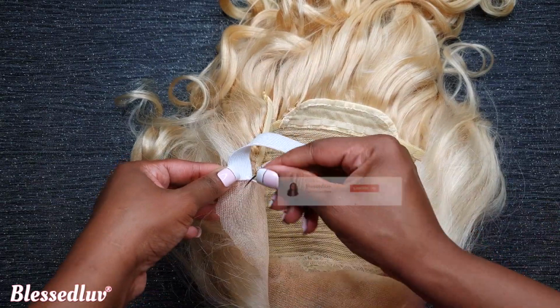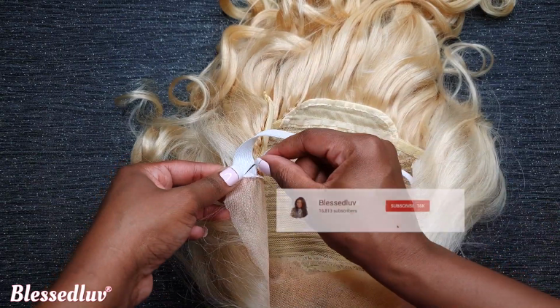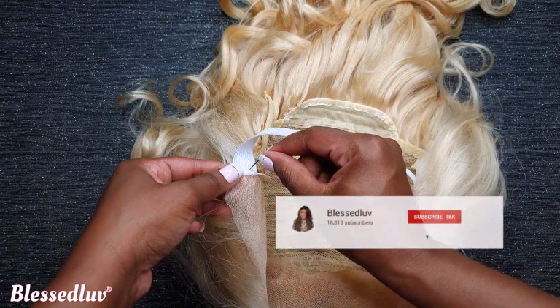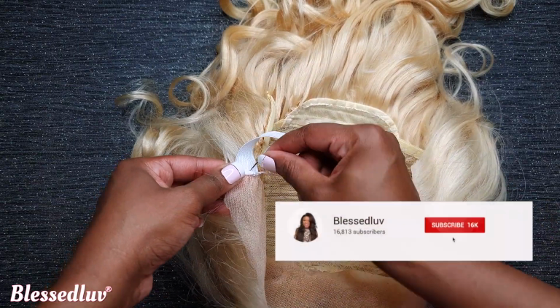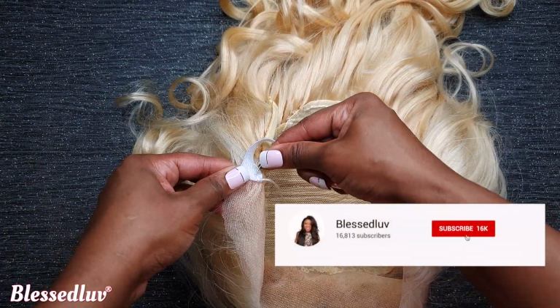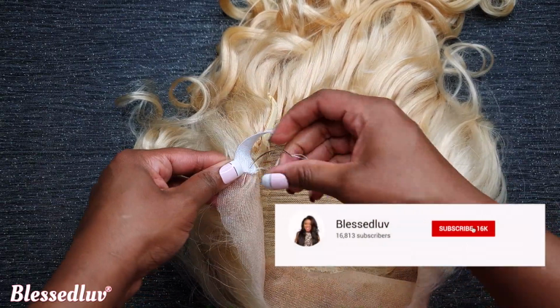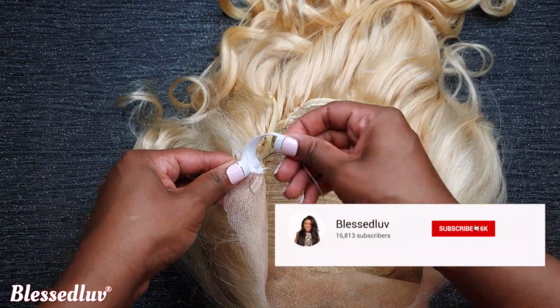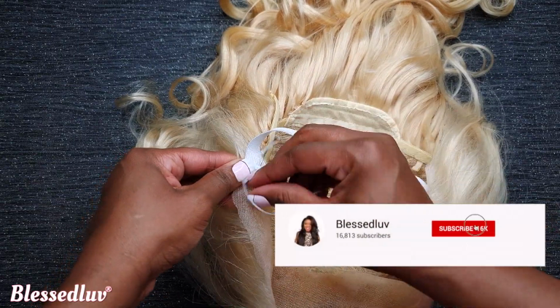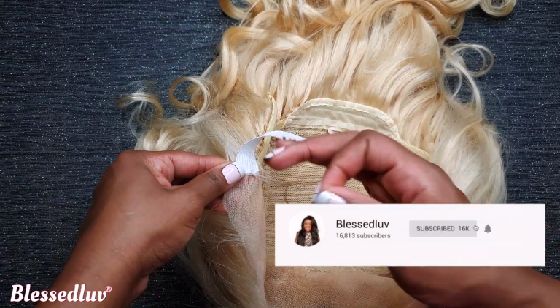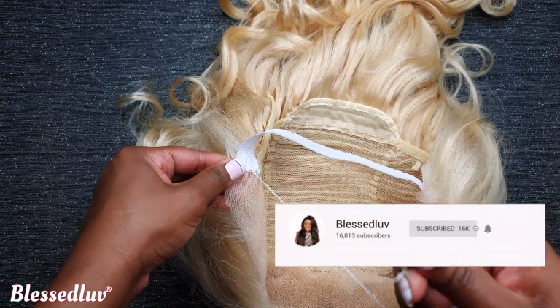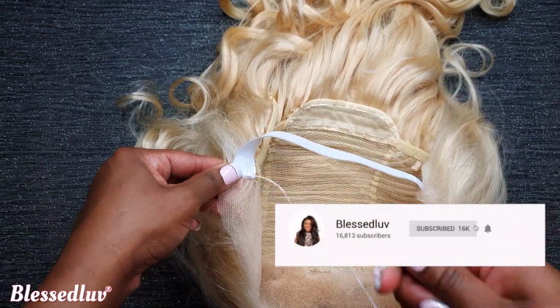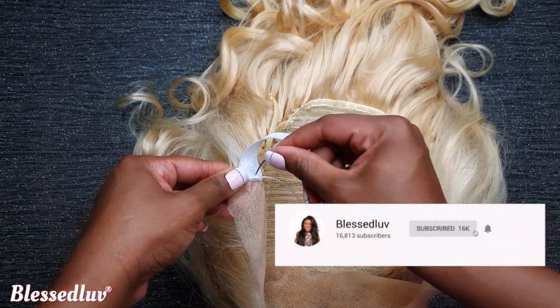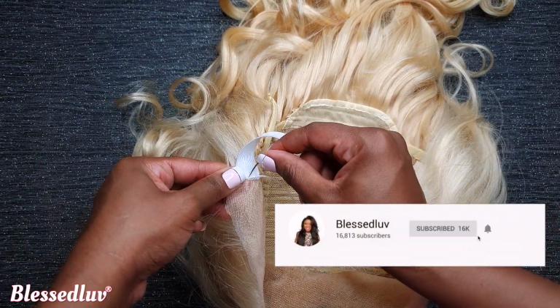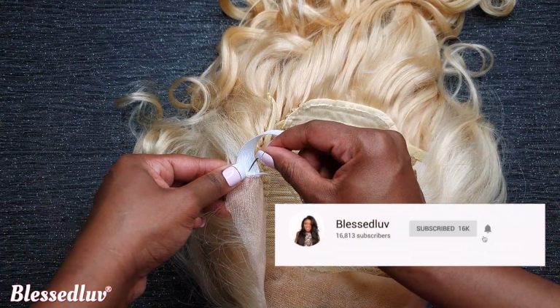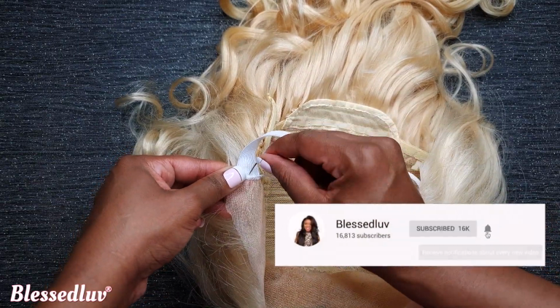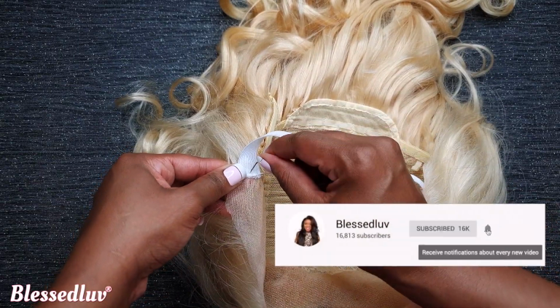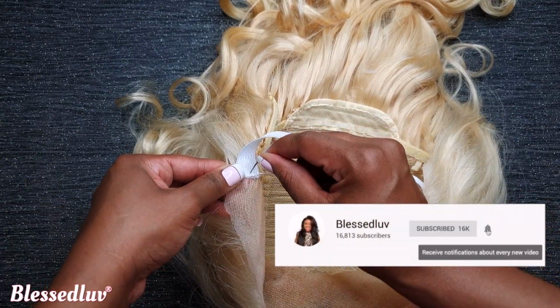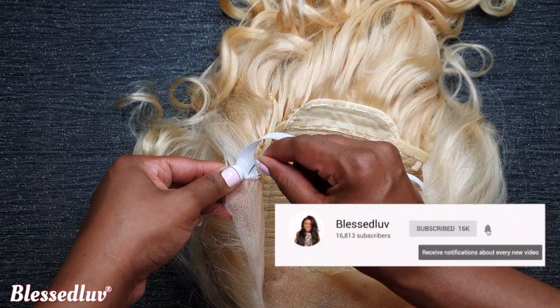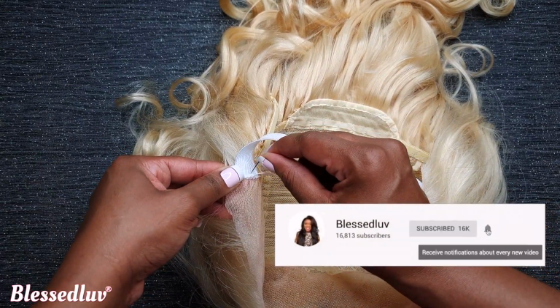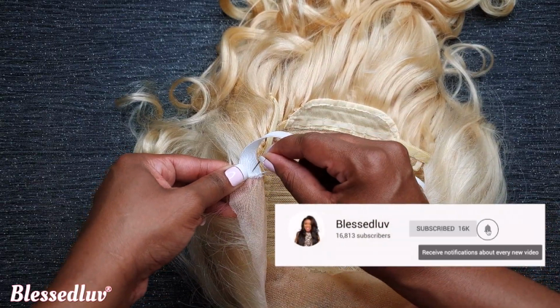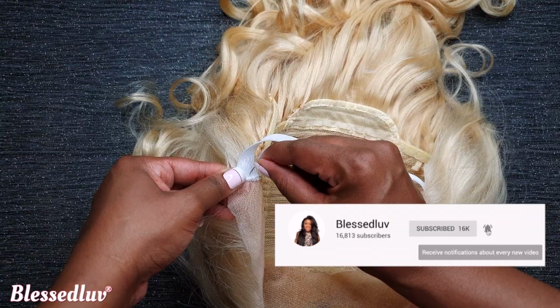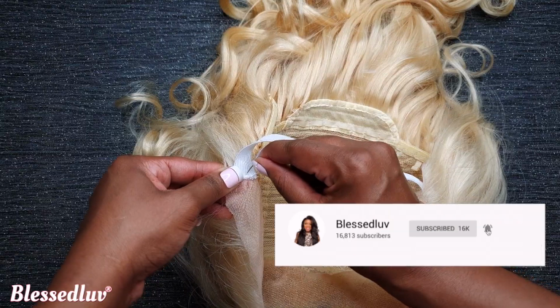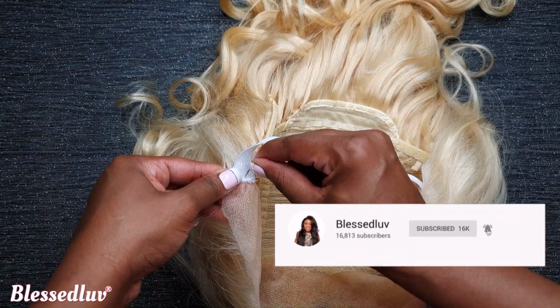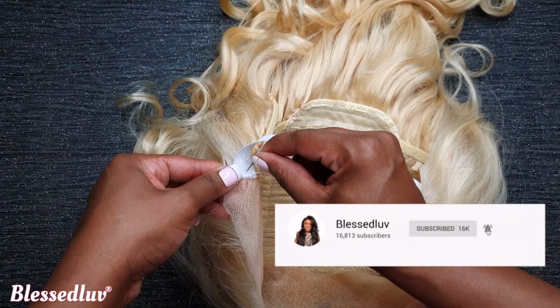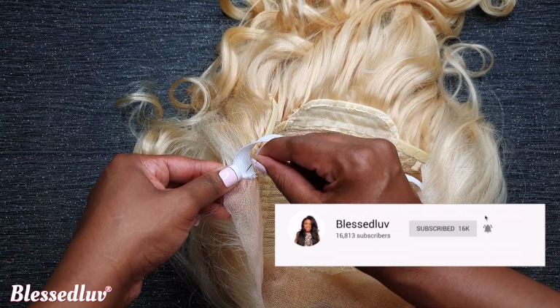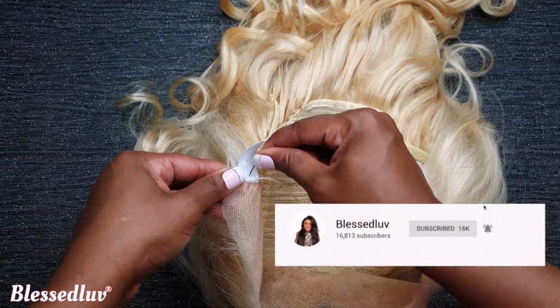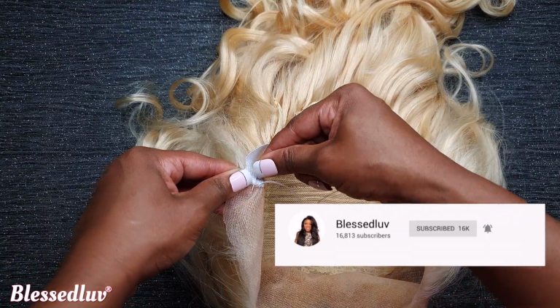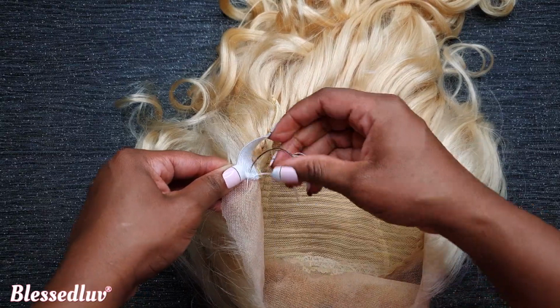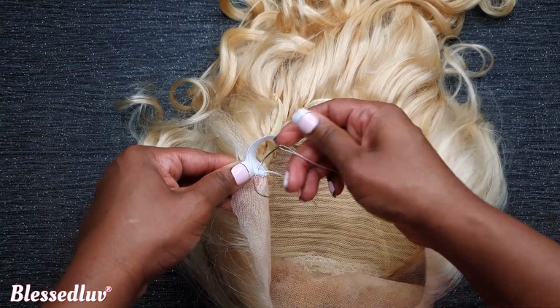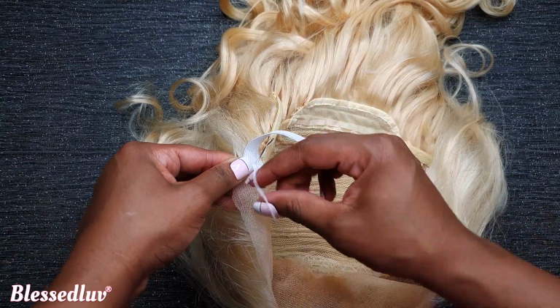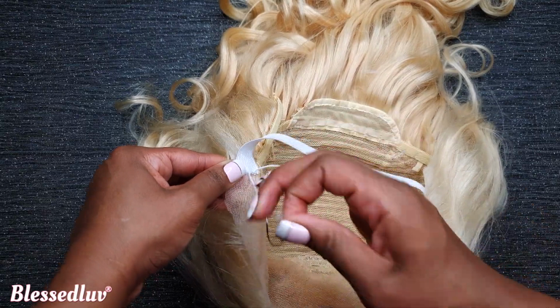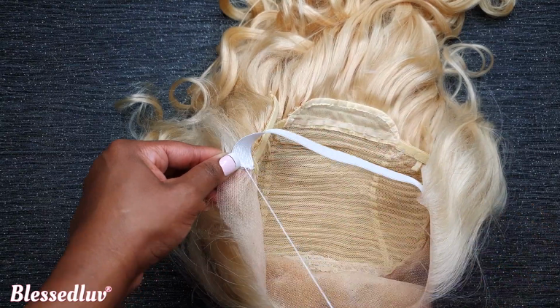Subscribe now to get more of my tips which will make you more confident when wearing your wig.